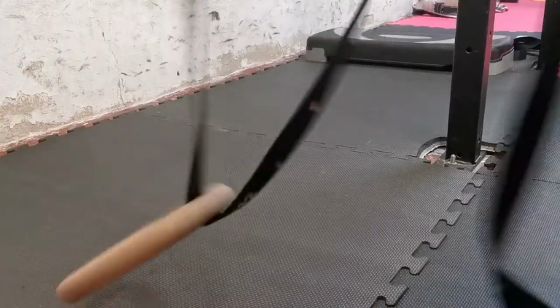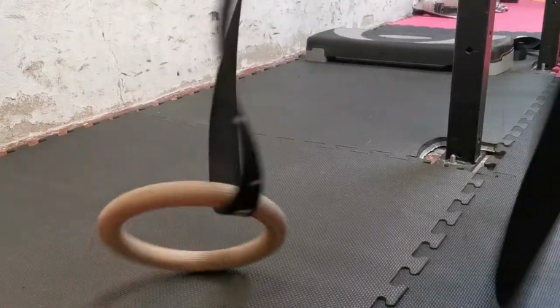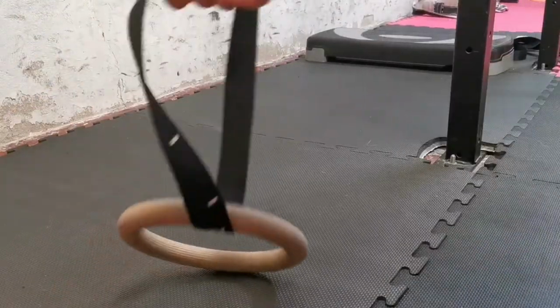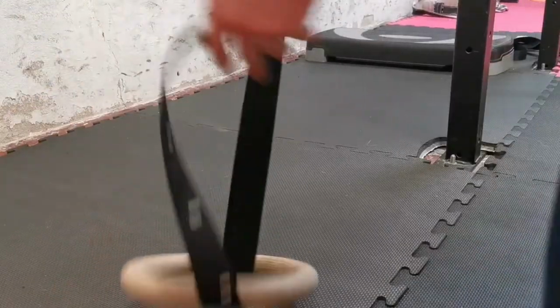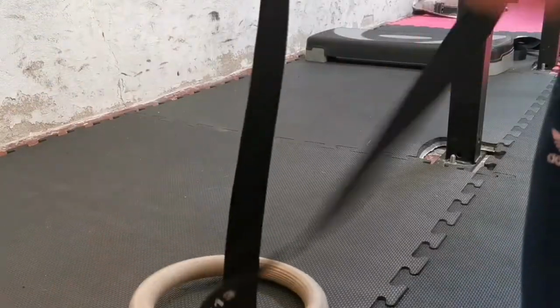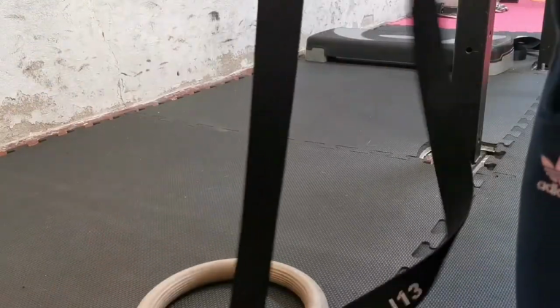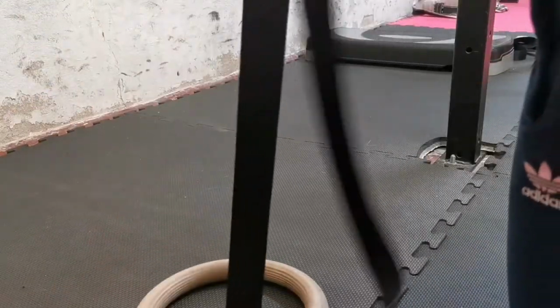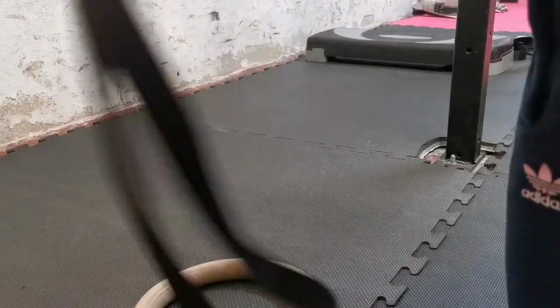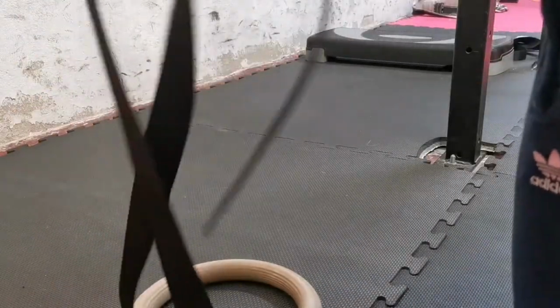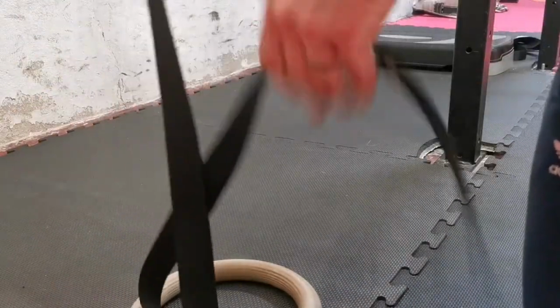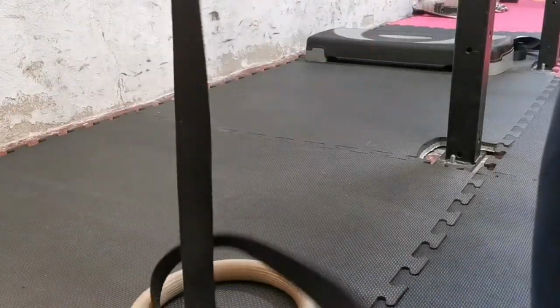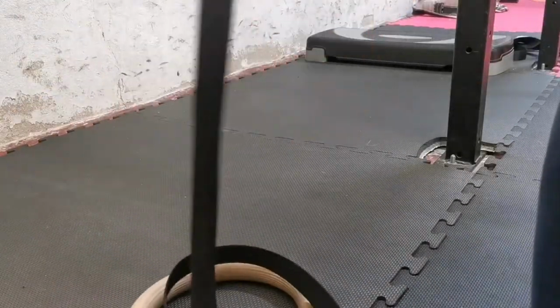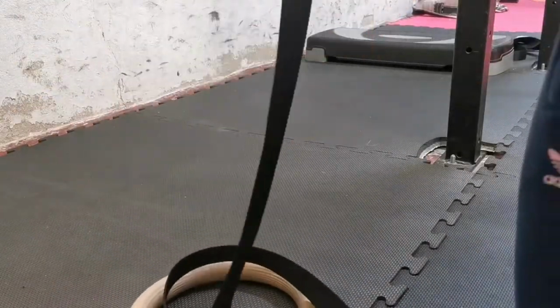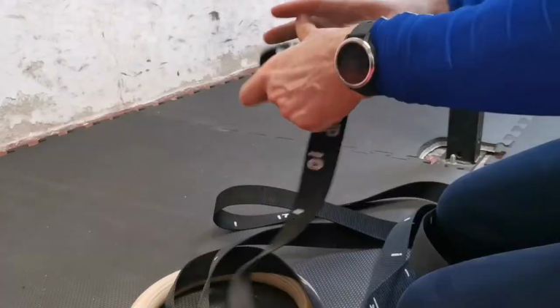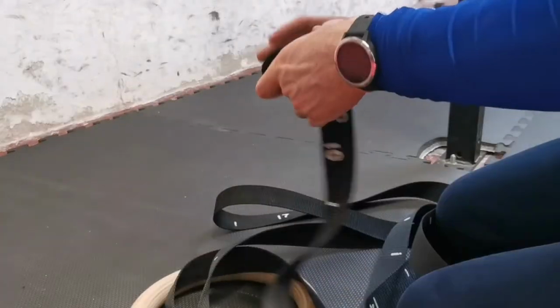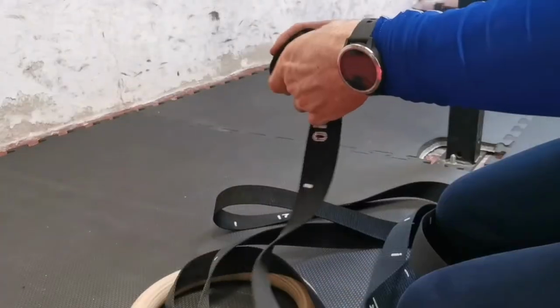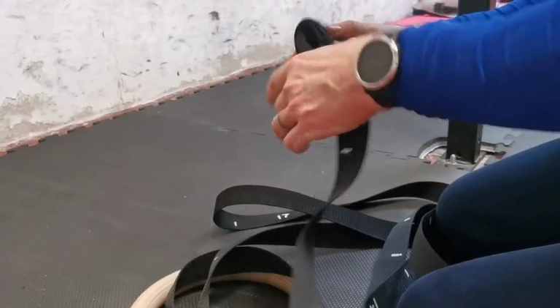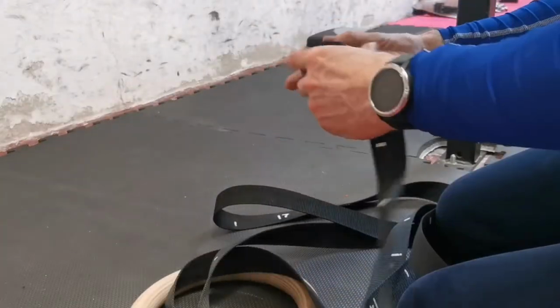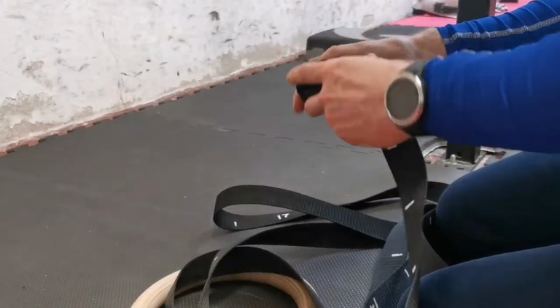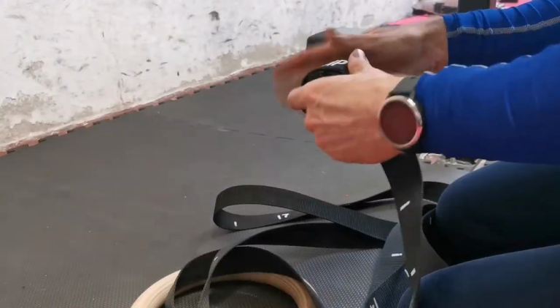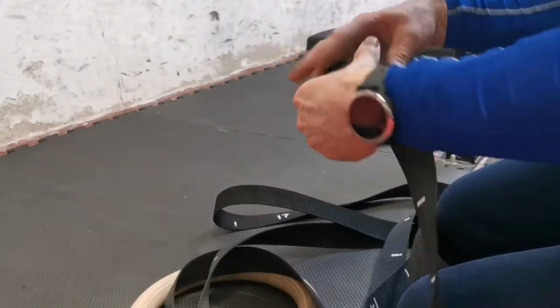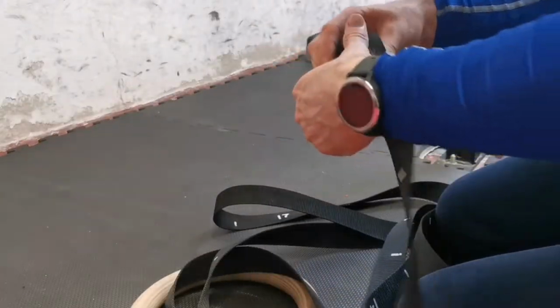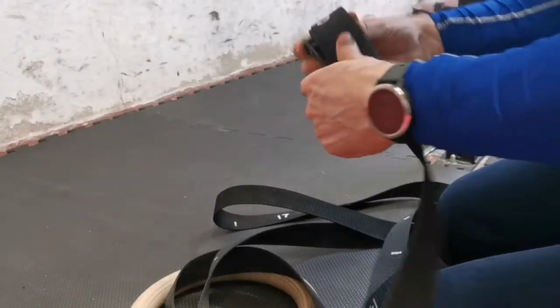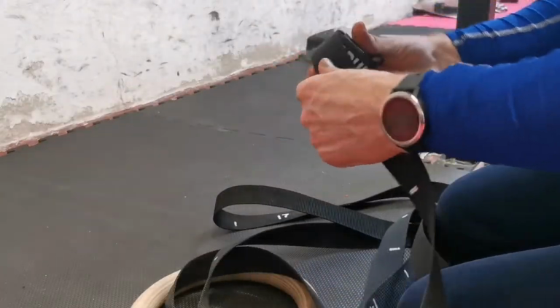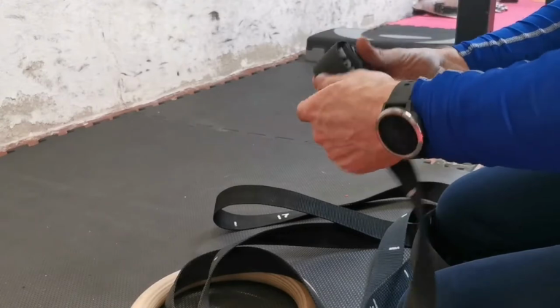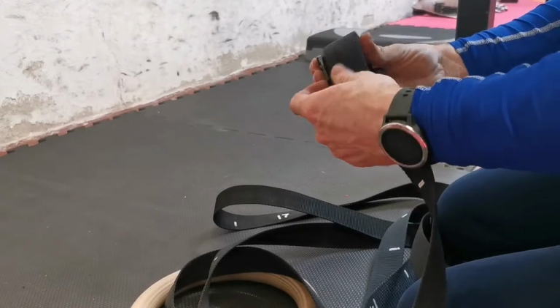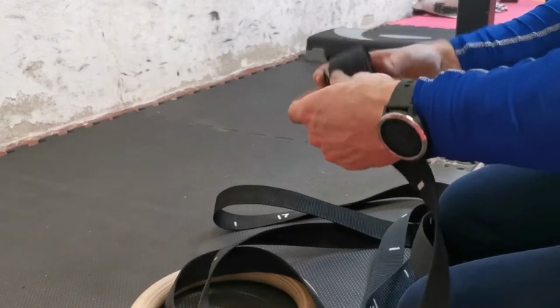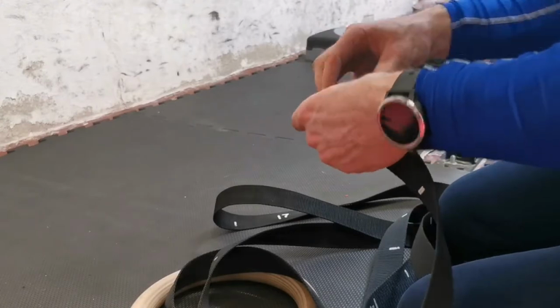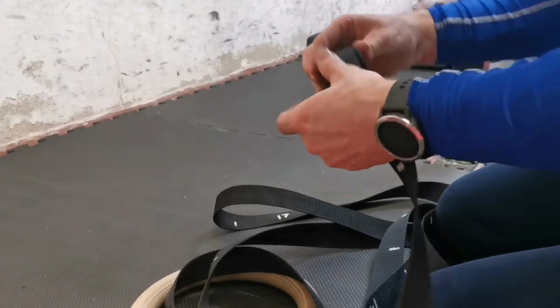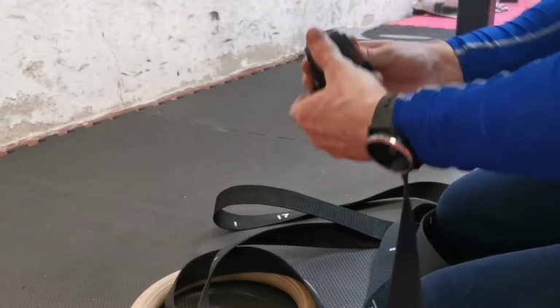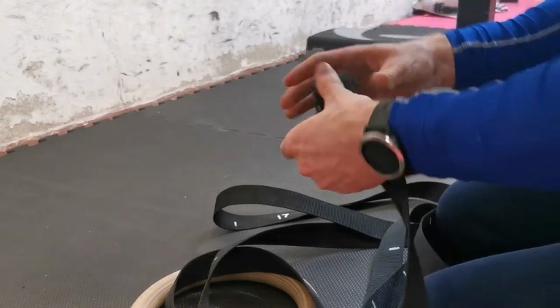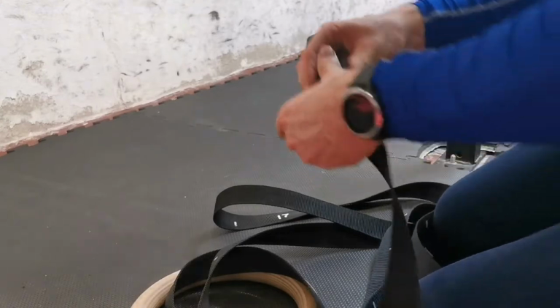I pack a set in my suitcase anytime I go on holidays, and they fit into your backpack nicely if you want to just go and have a workout at the park.